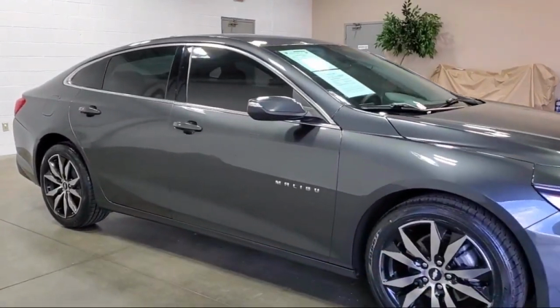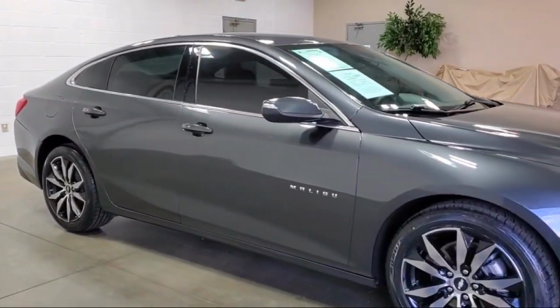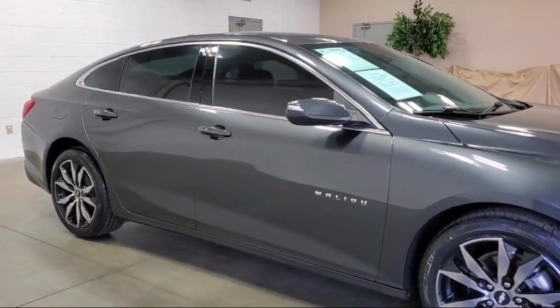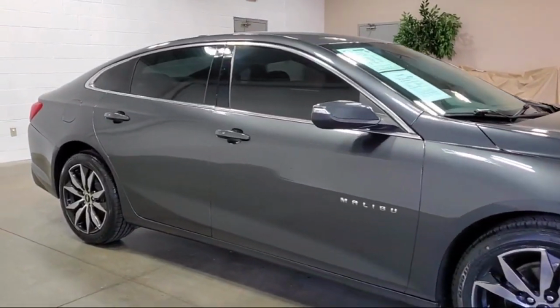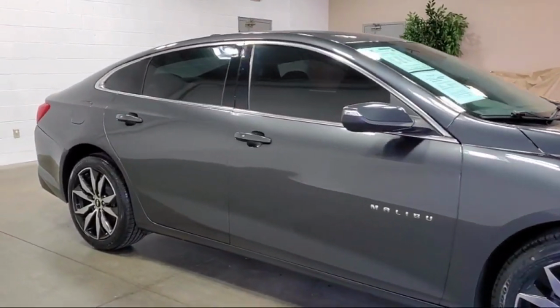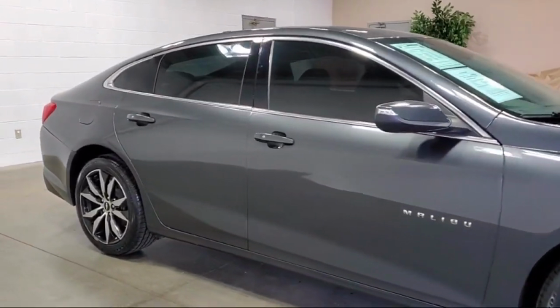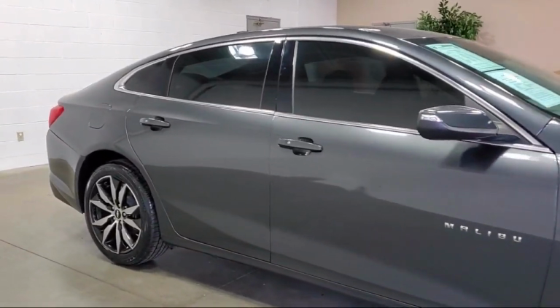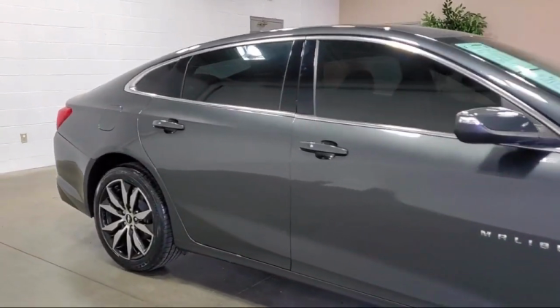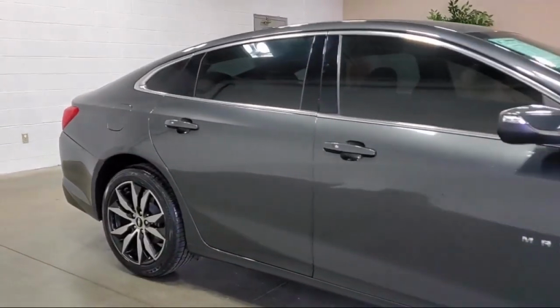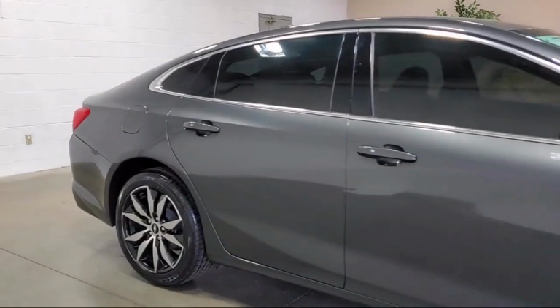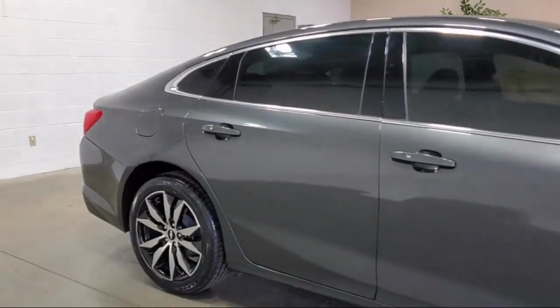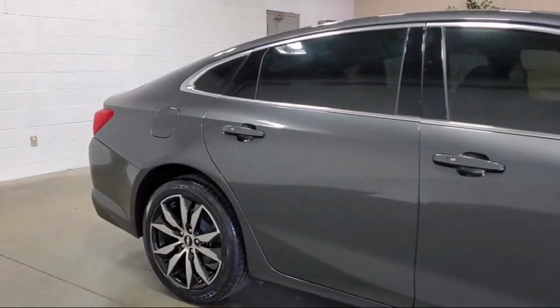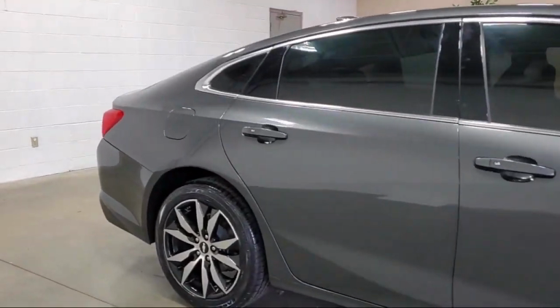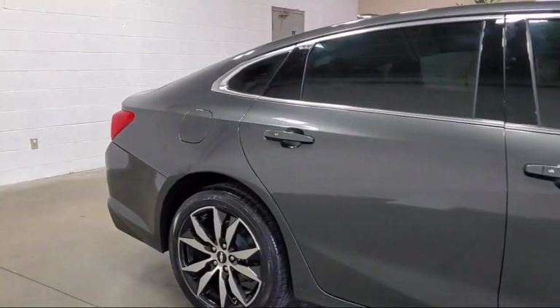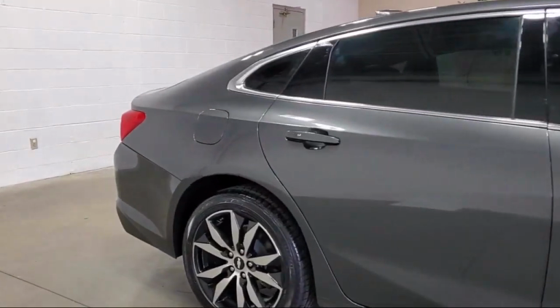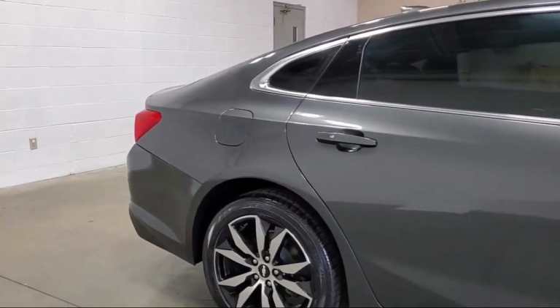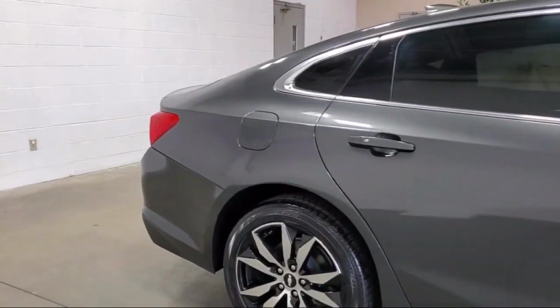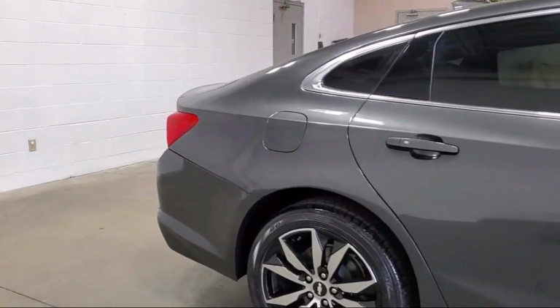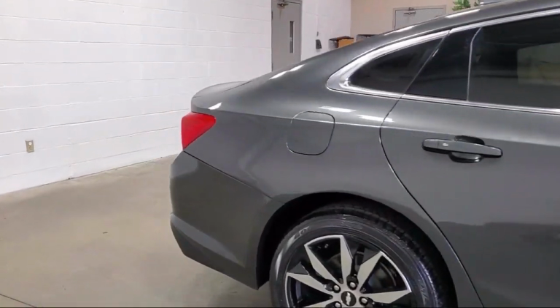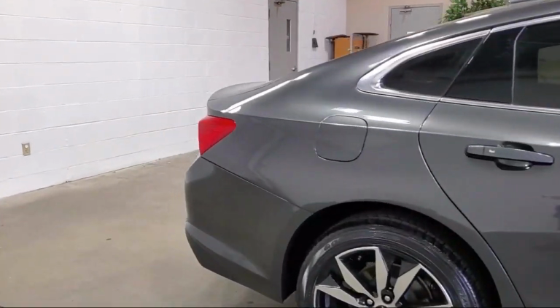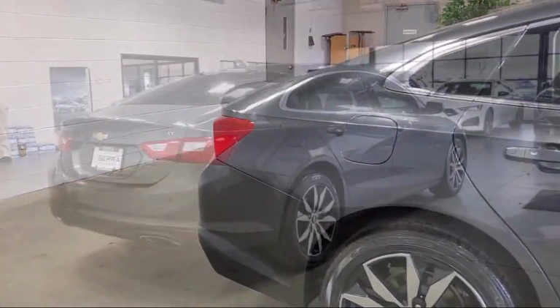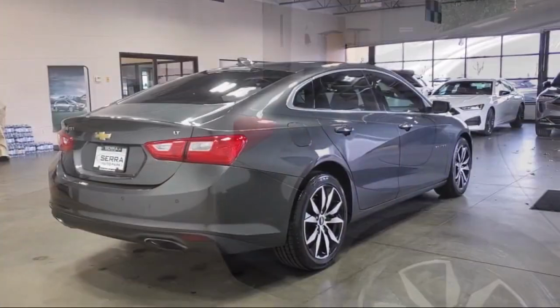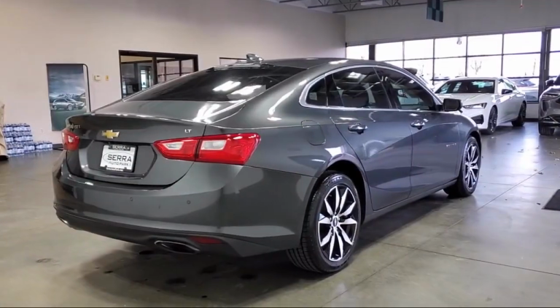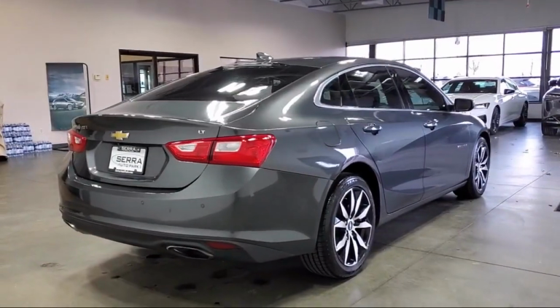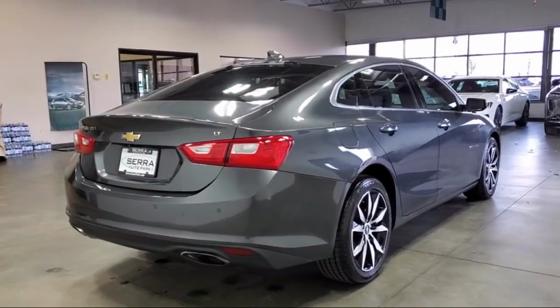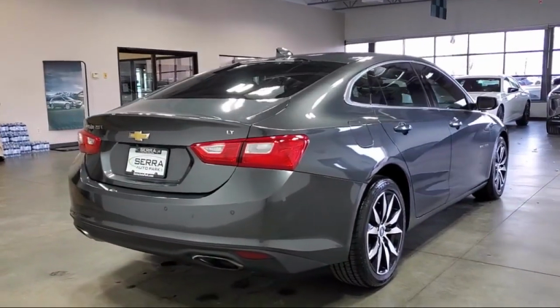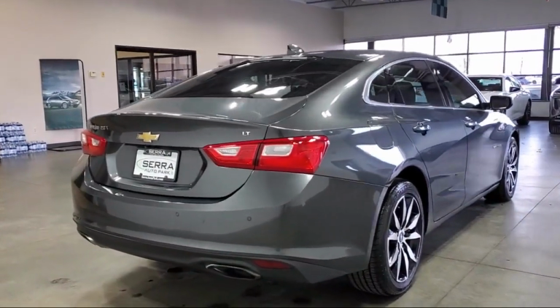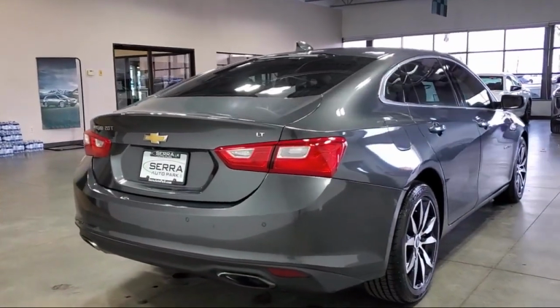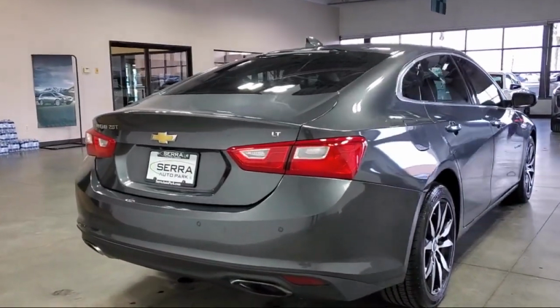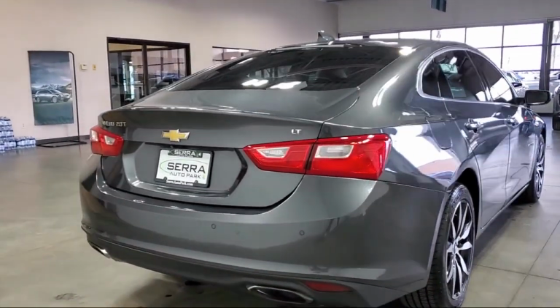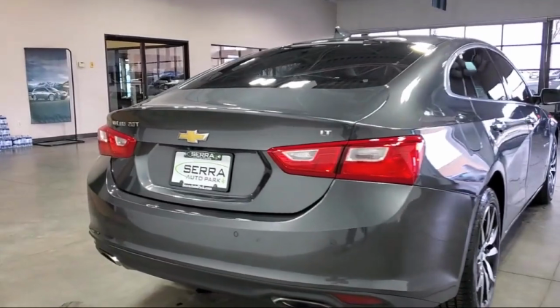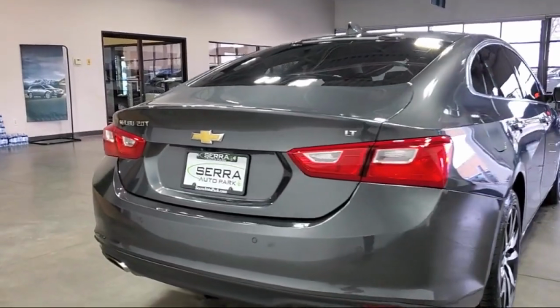It also features cross traffic alert, premium cloth seat trim, Sirius XM satellite radio, and auto high beam headlamp control.